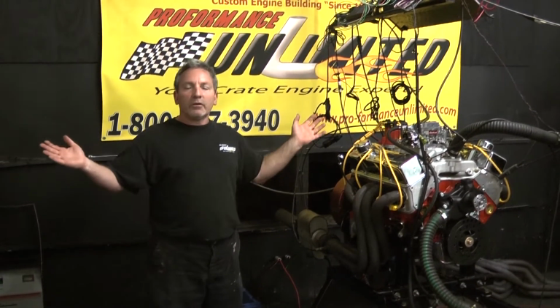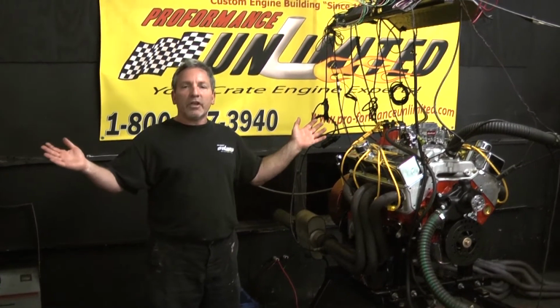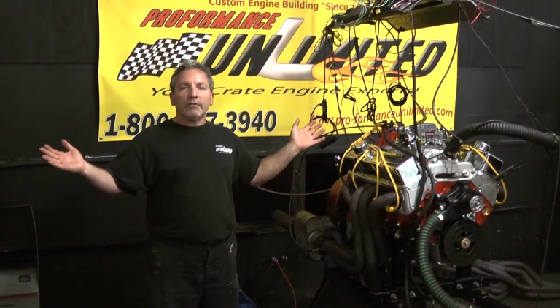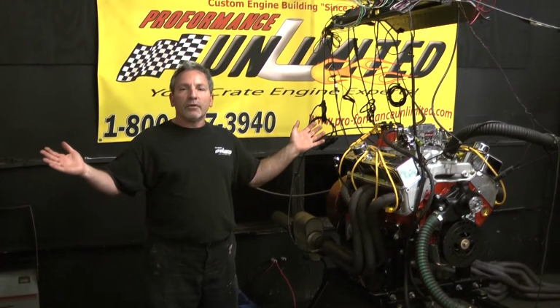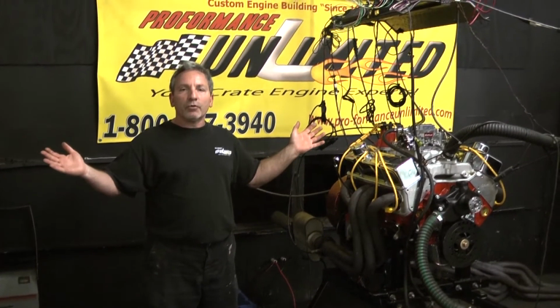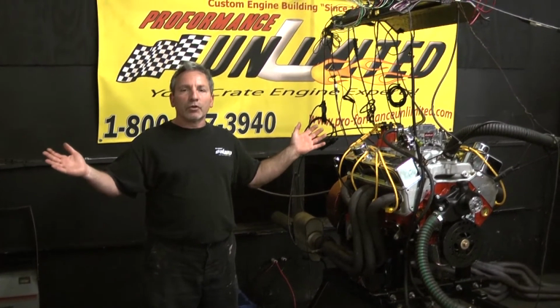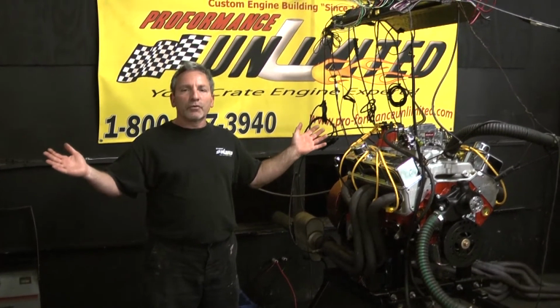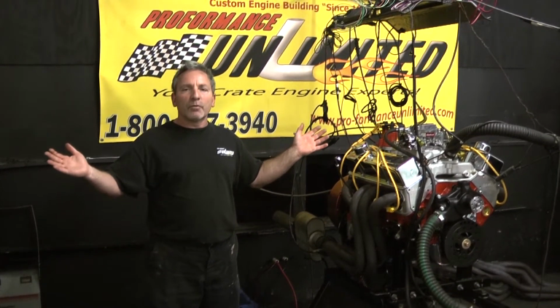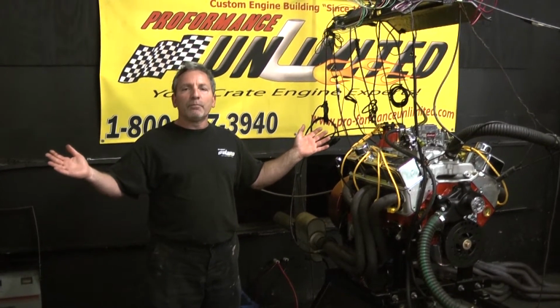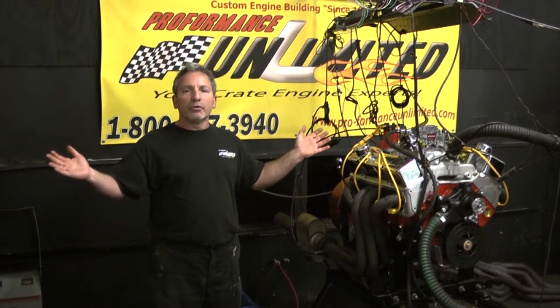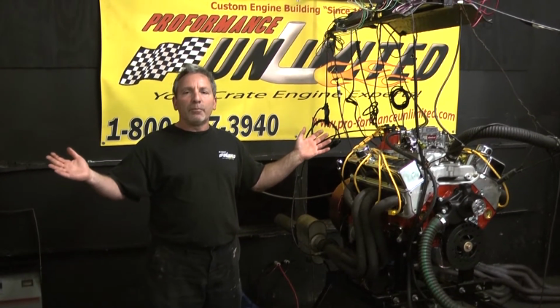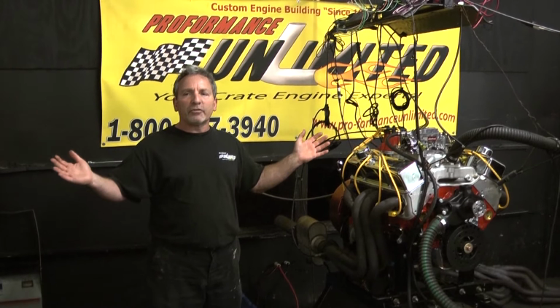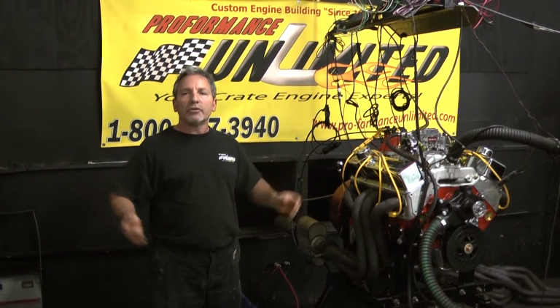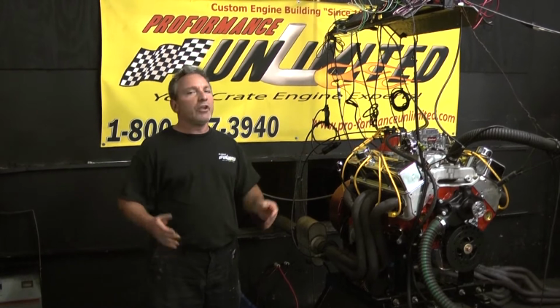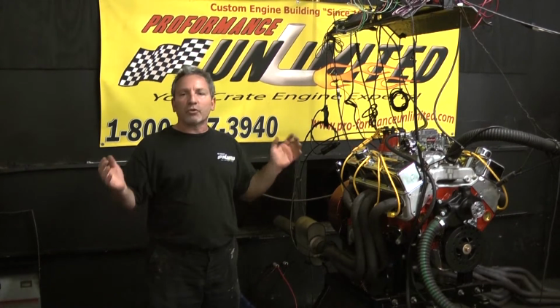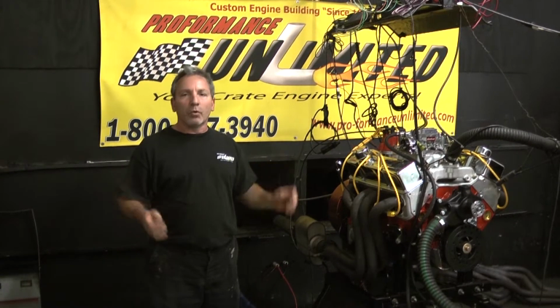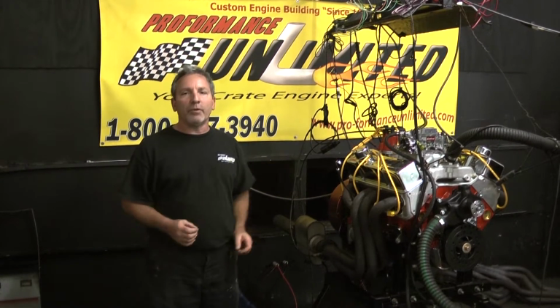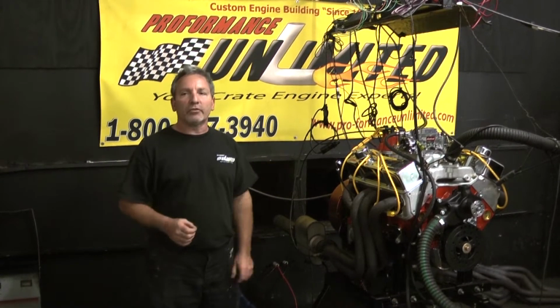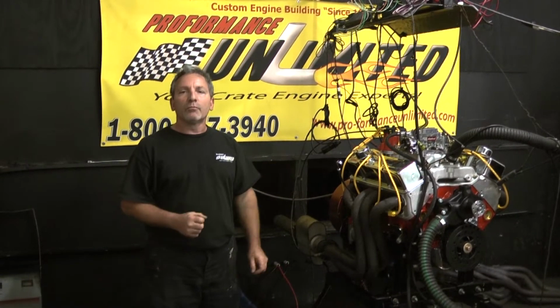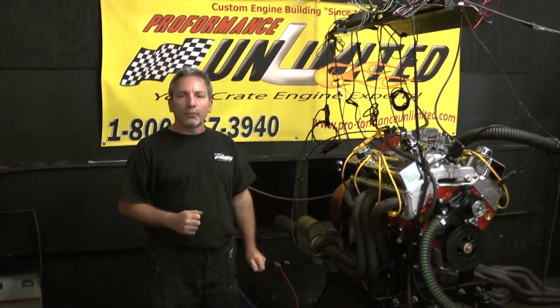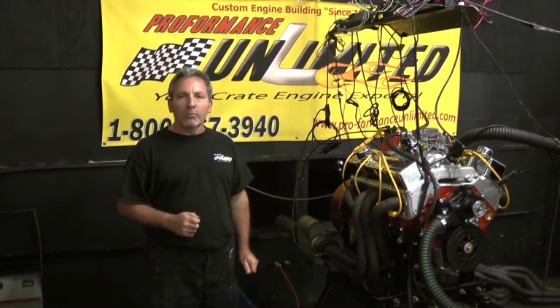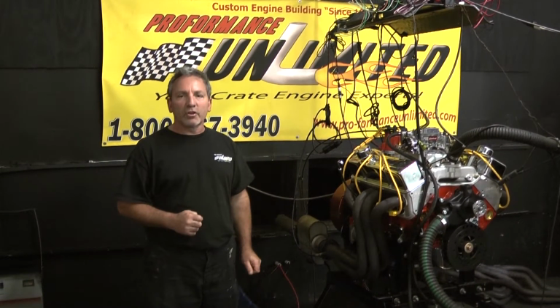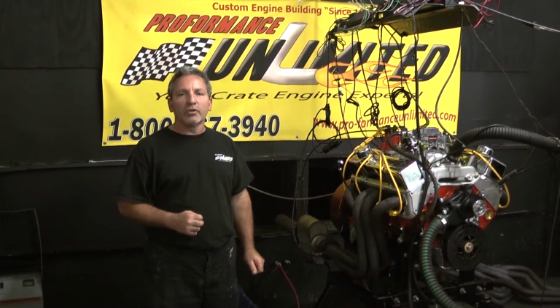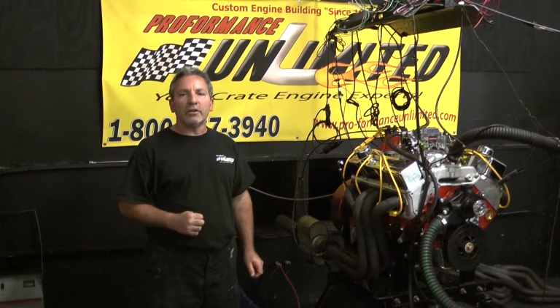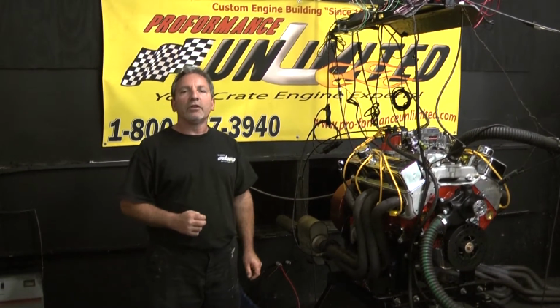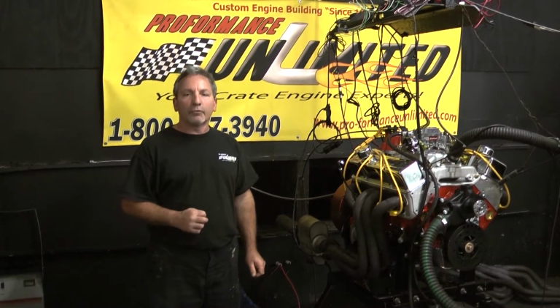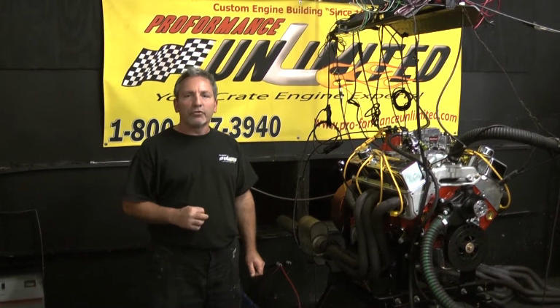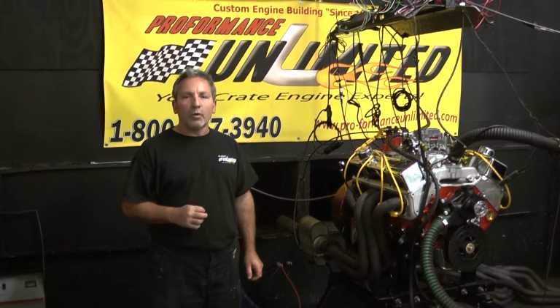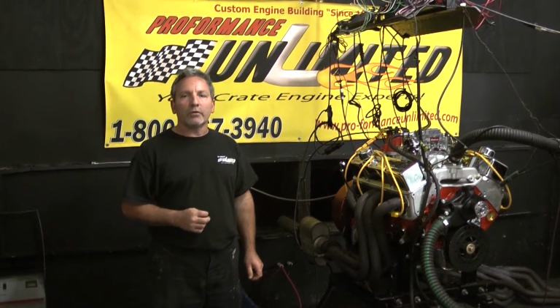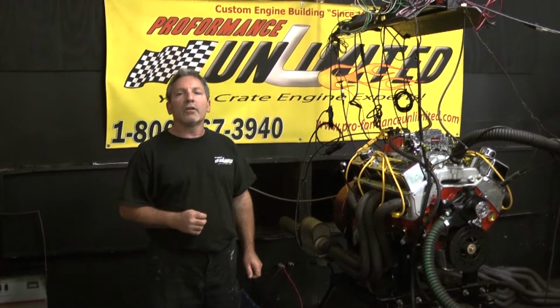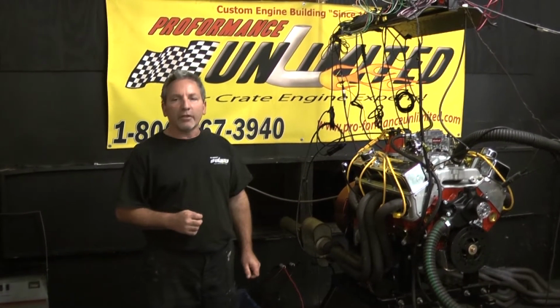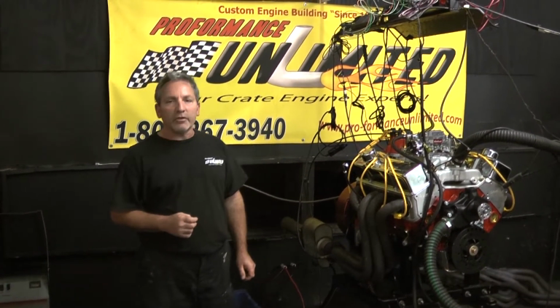Again, if you're looking for someone to build the best, you have to call the best — Performance Unlimited. There is no other. Thank you.